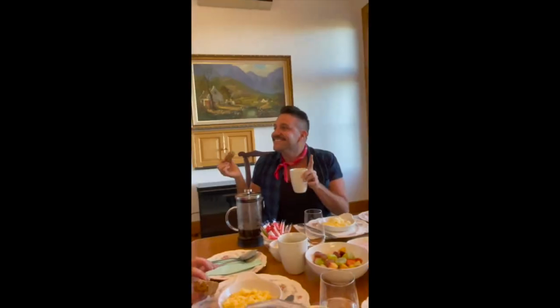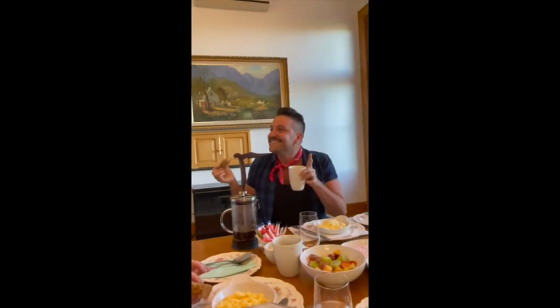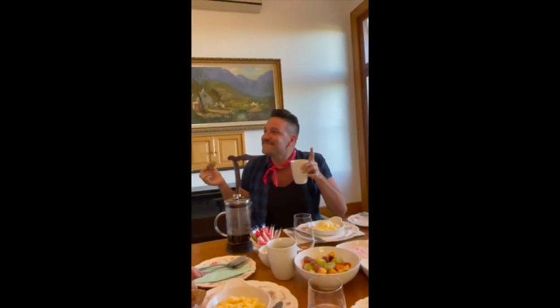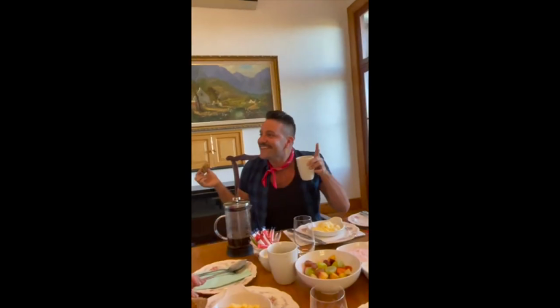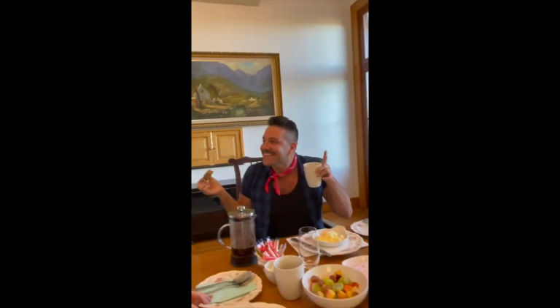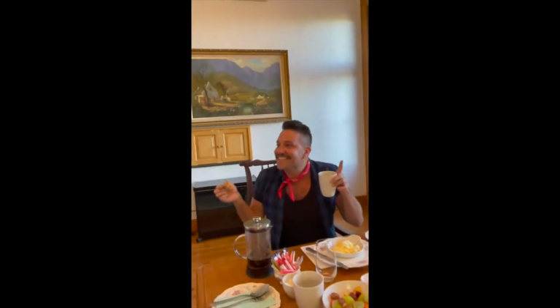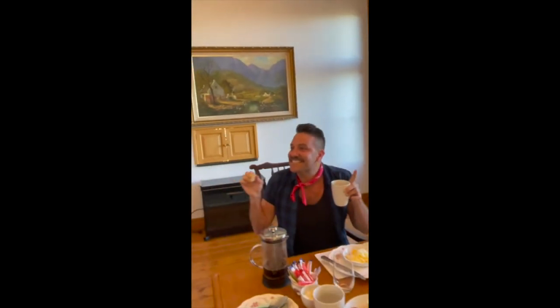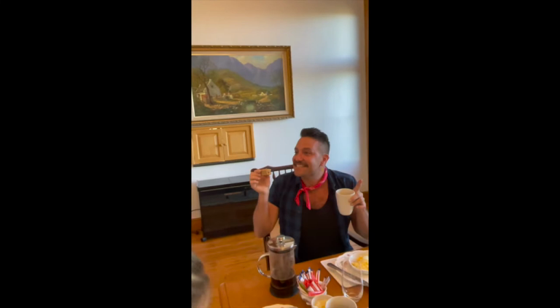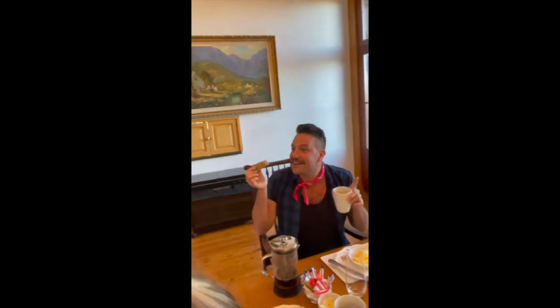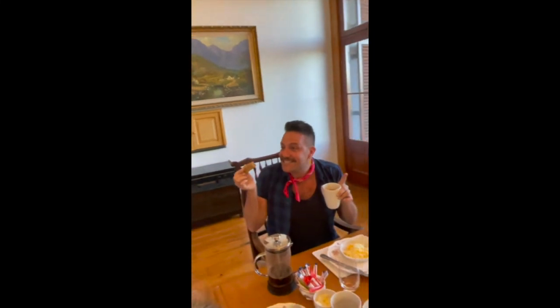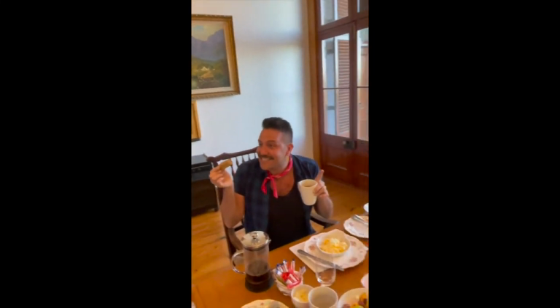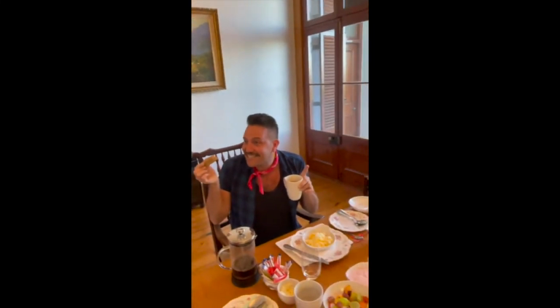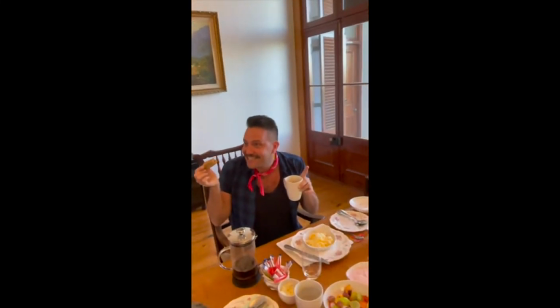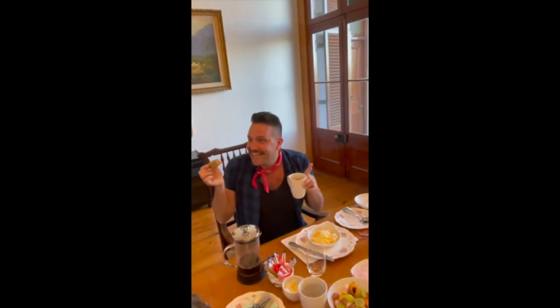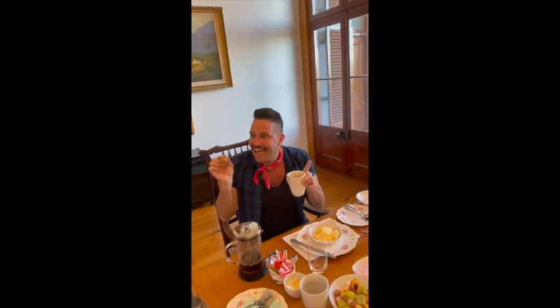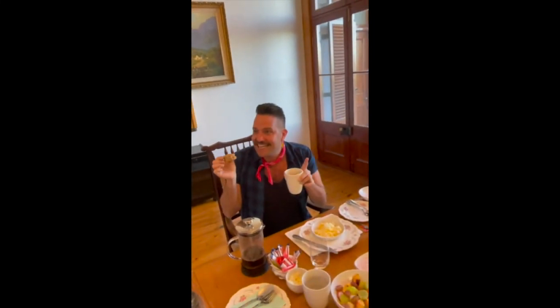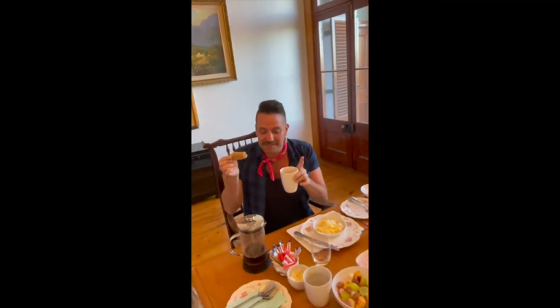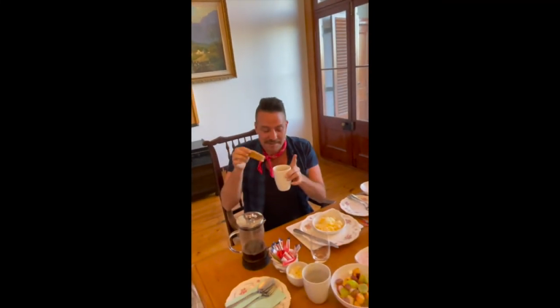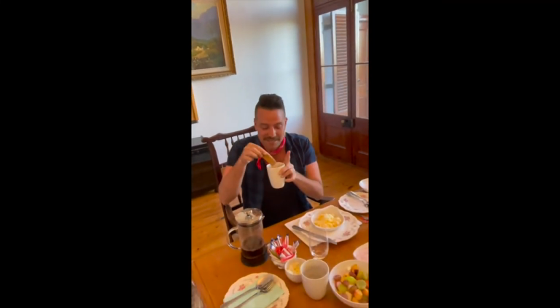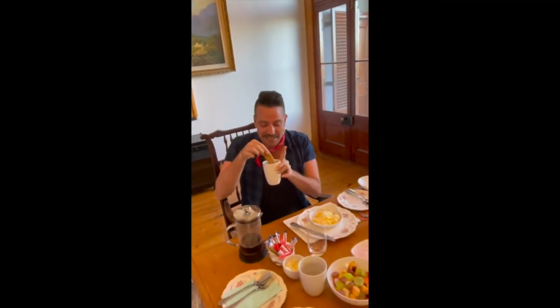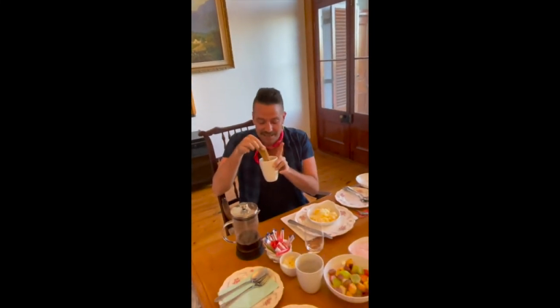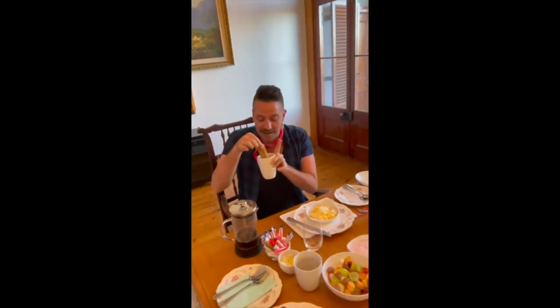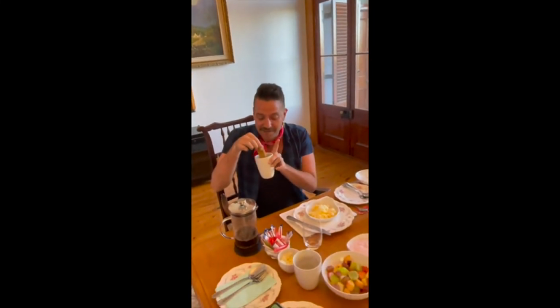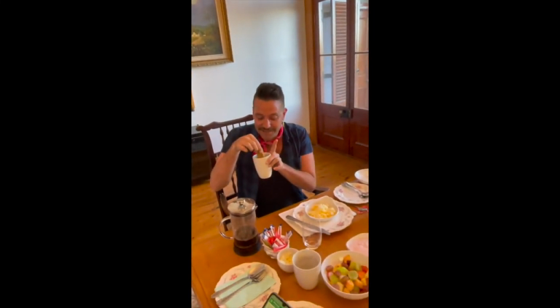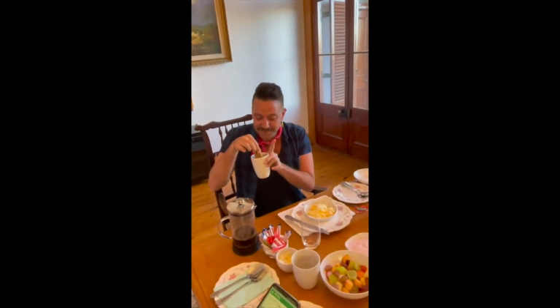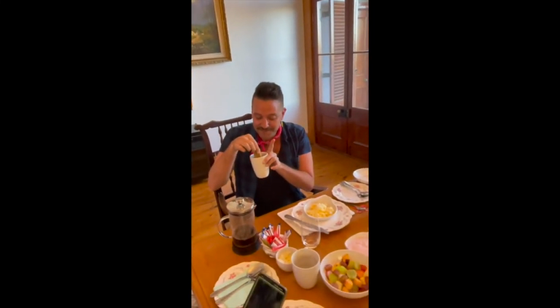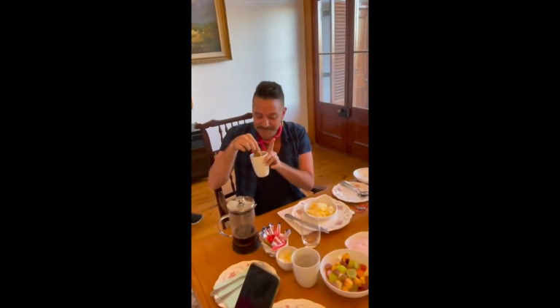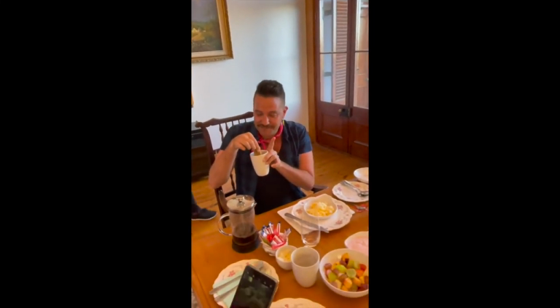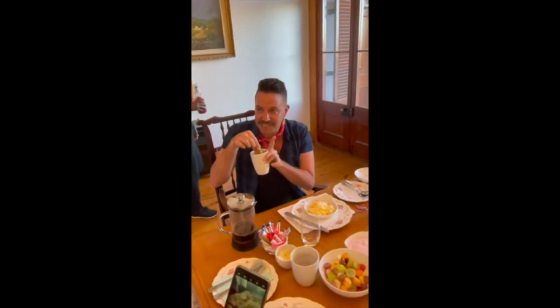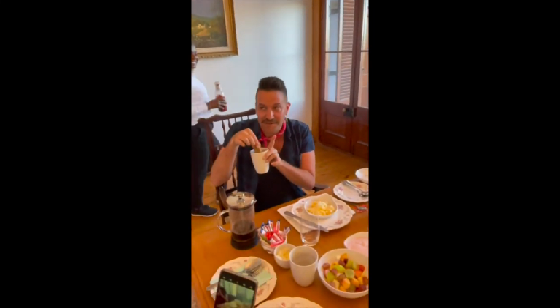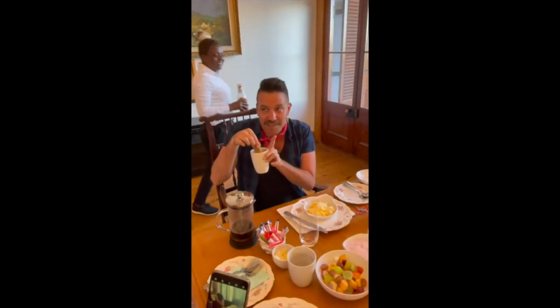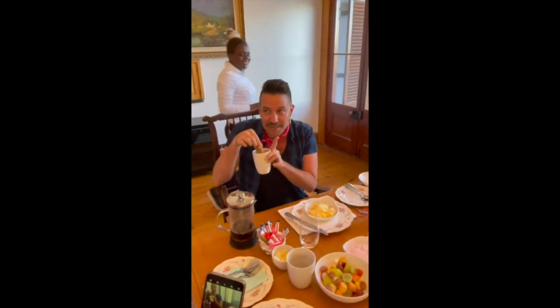Good morning! This is a rusk, and you dip it in the coffee, just for a little bit.